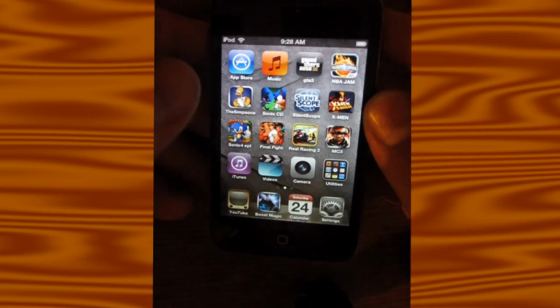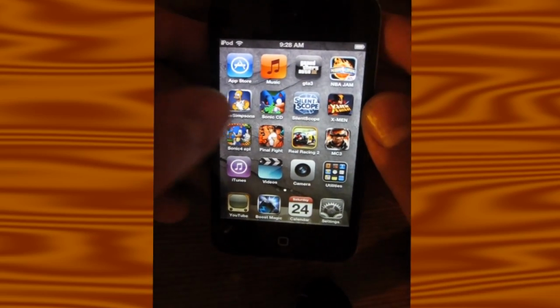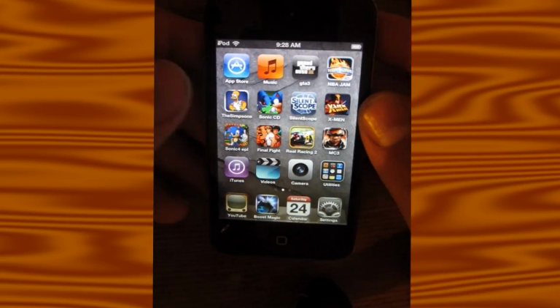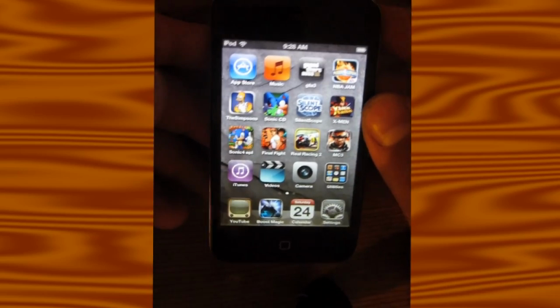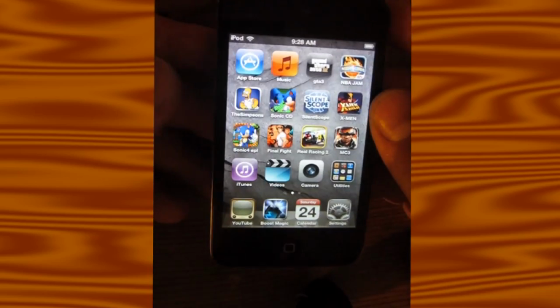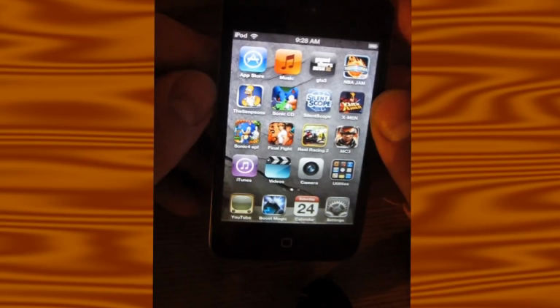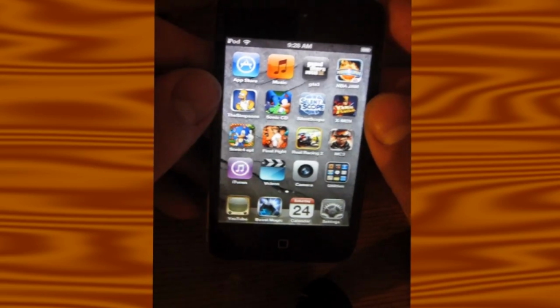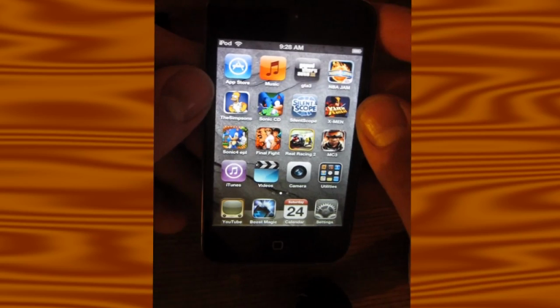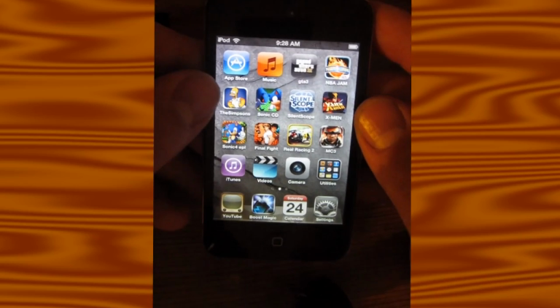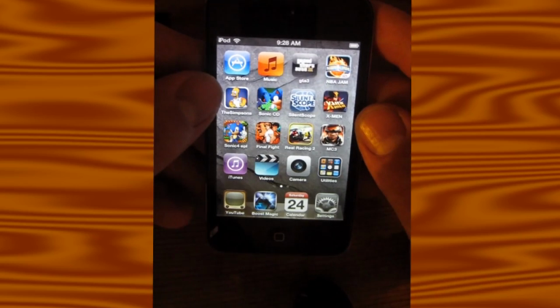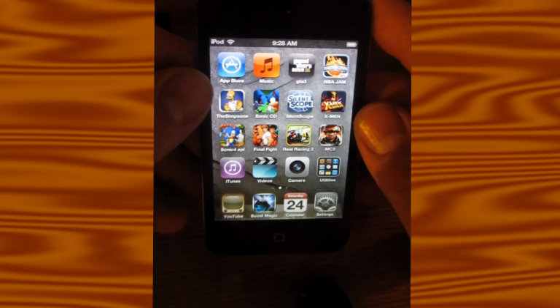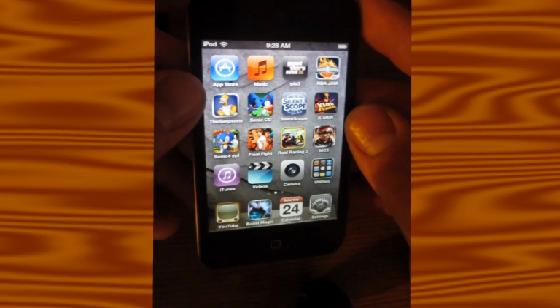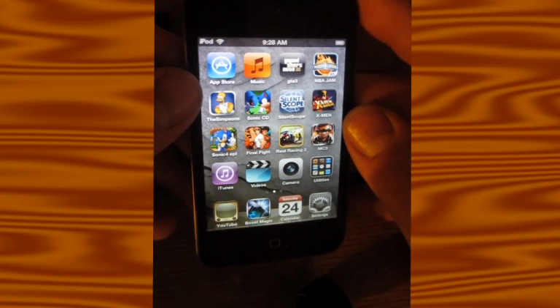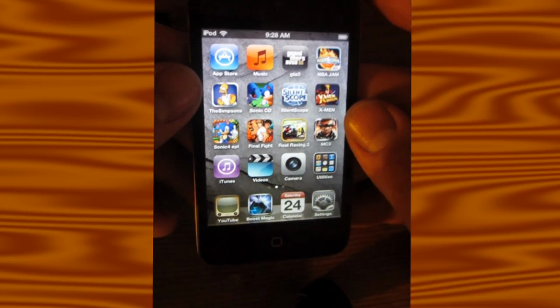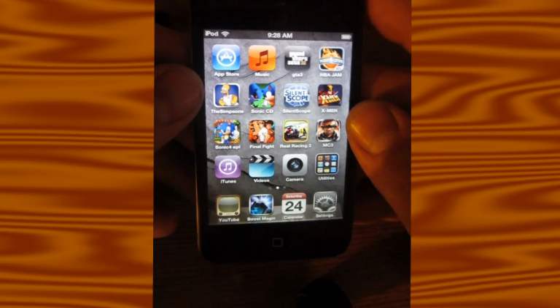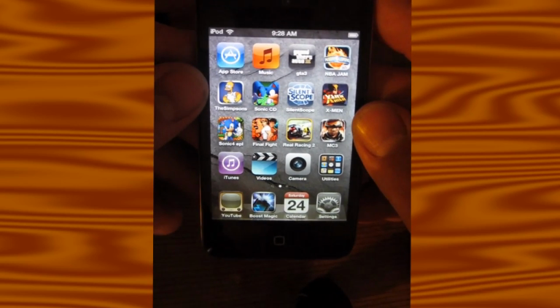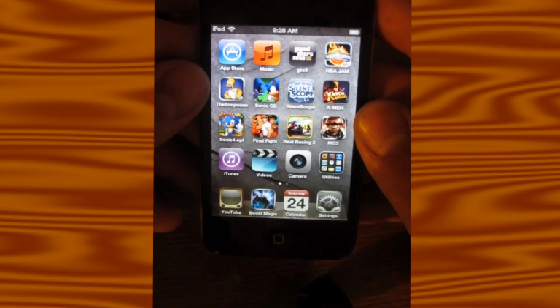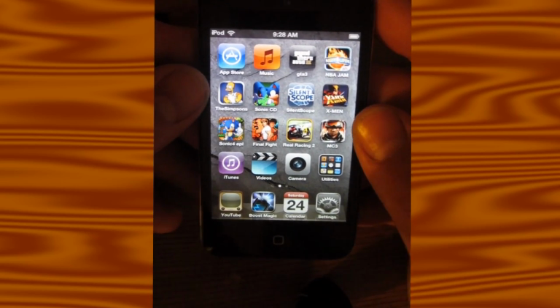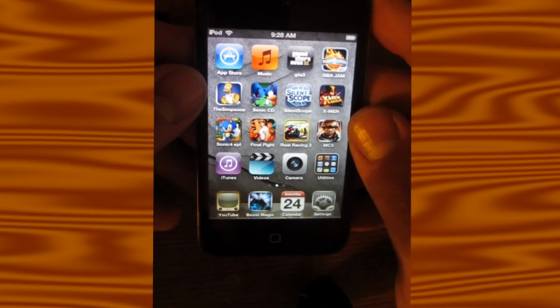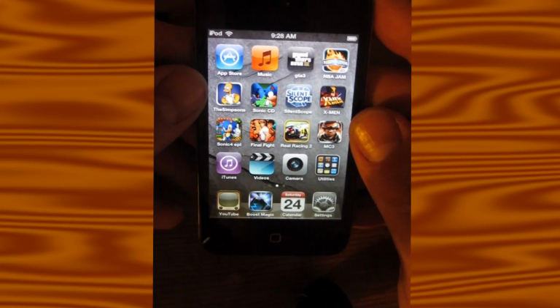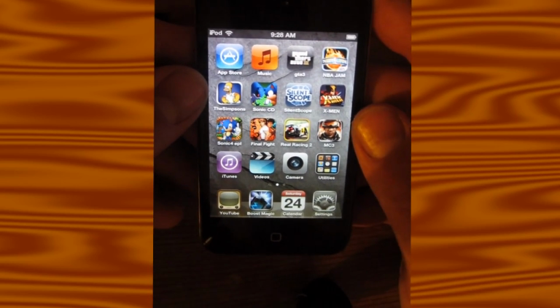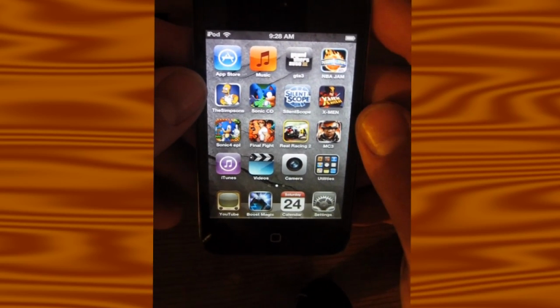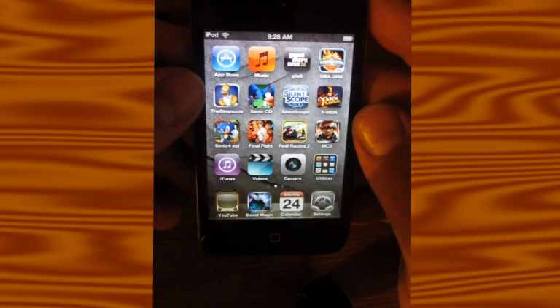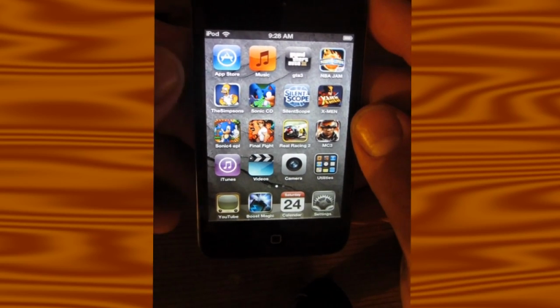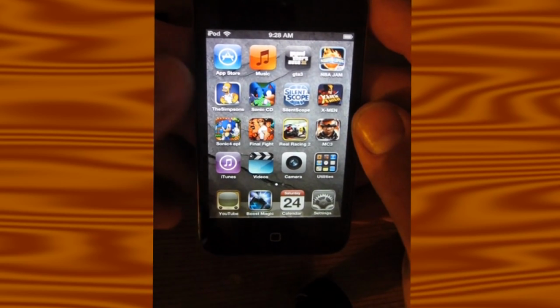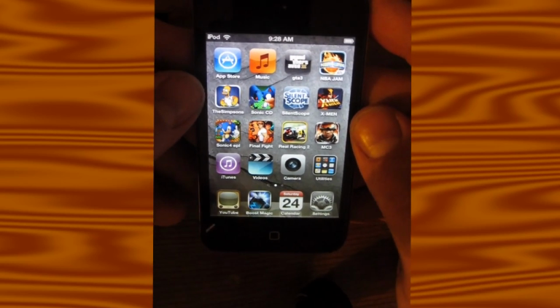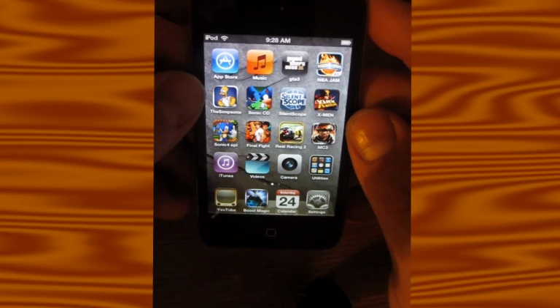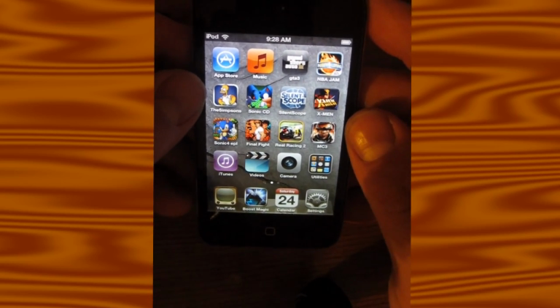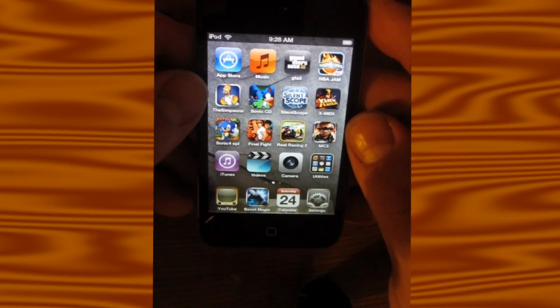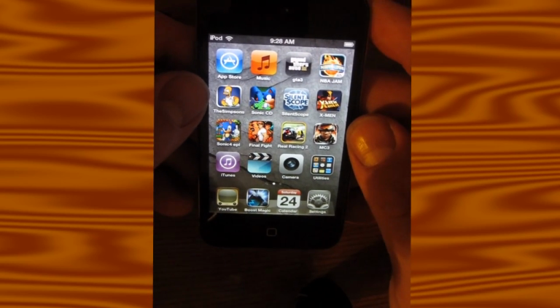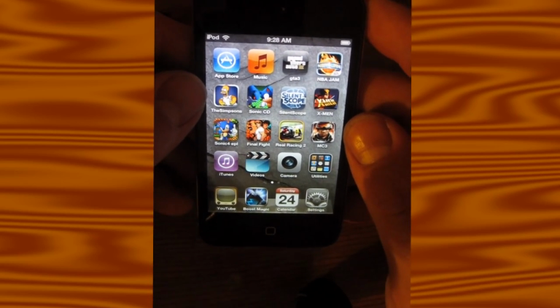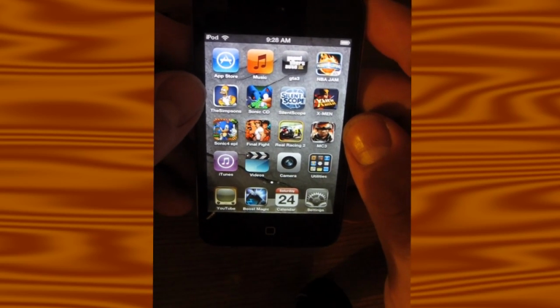Simpsons Arcade — it's not really the actual Simpsons Arcade game. I knew that before I got it, but it's alright.